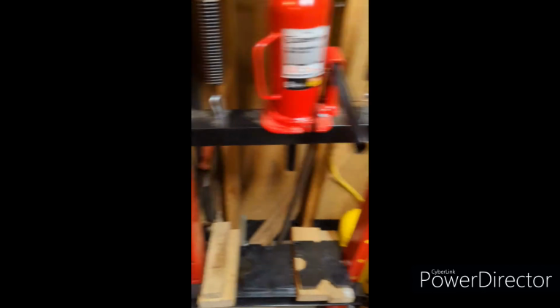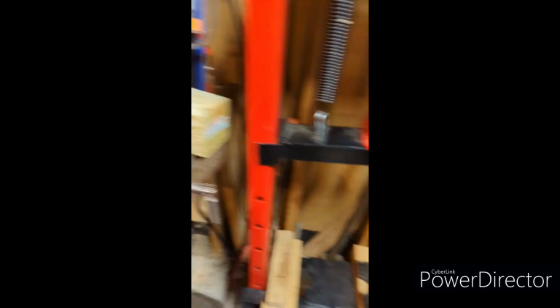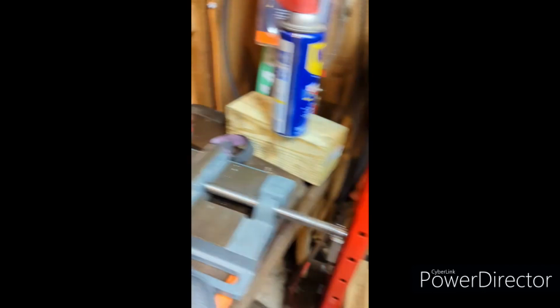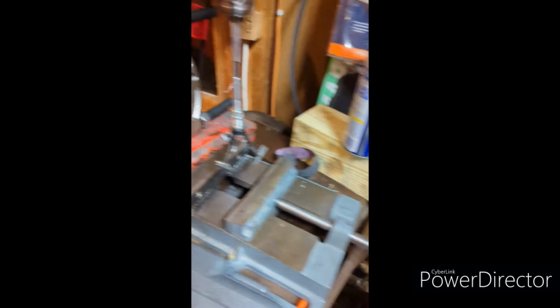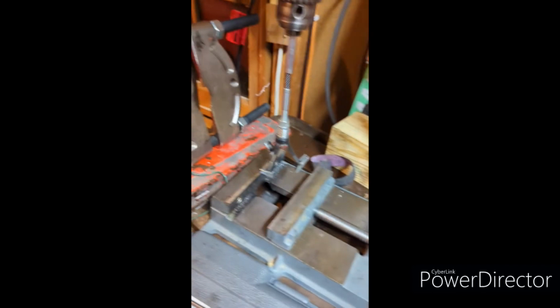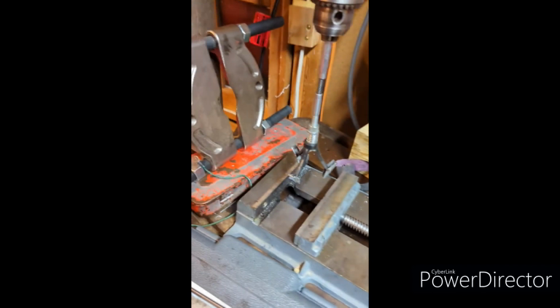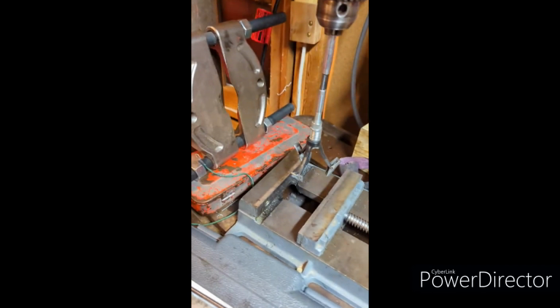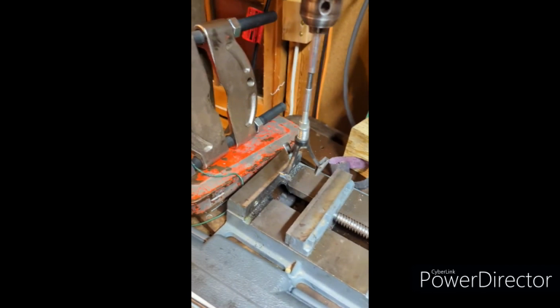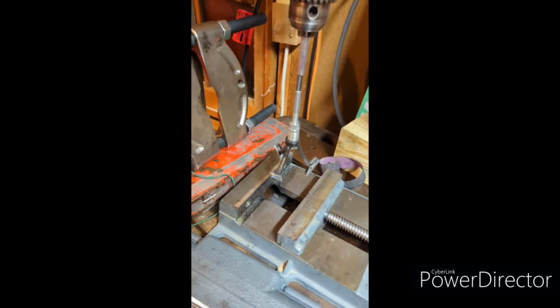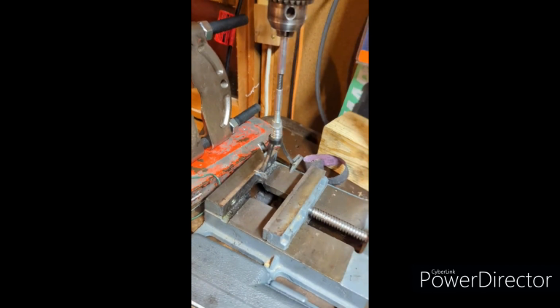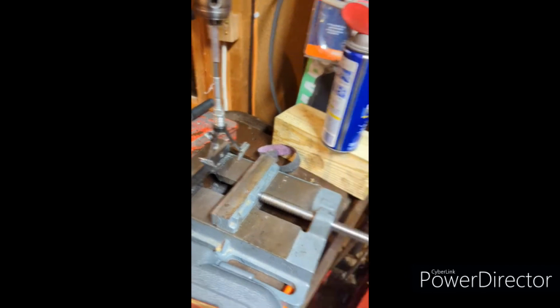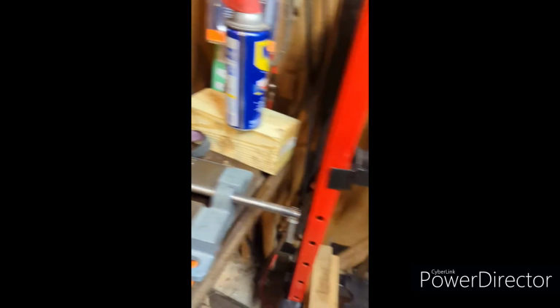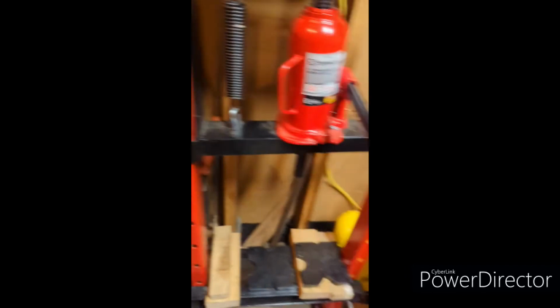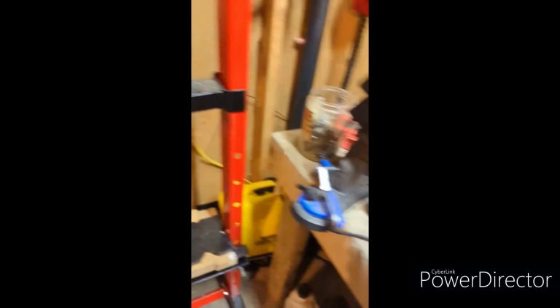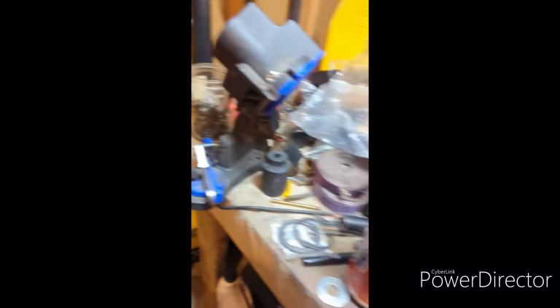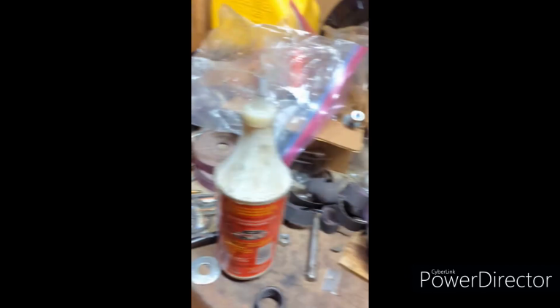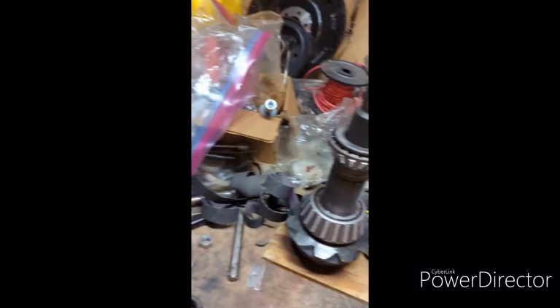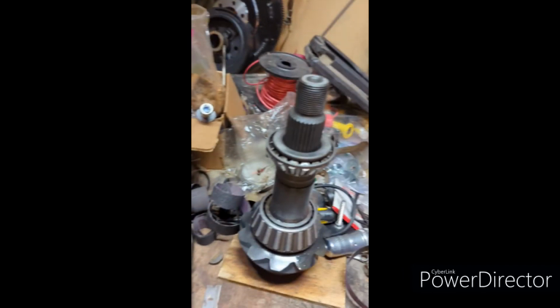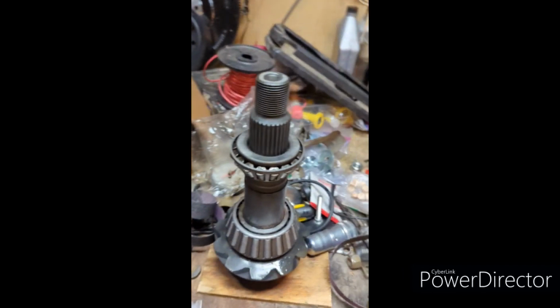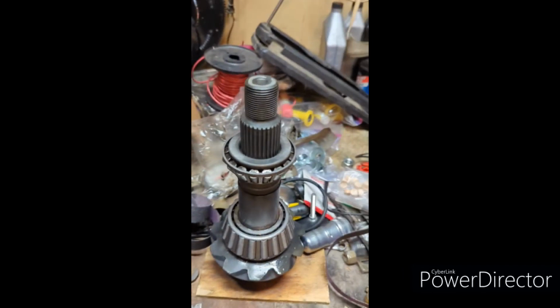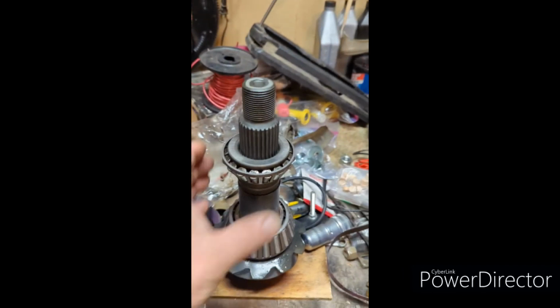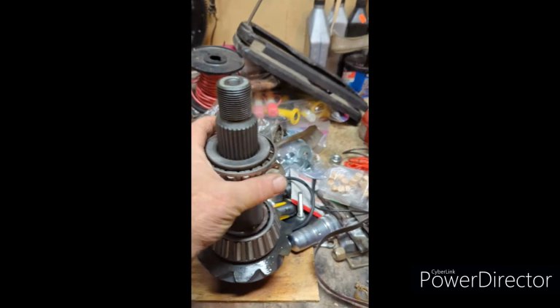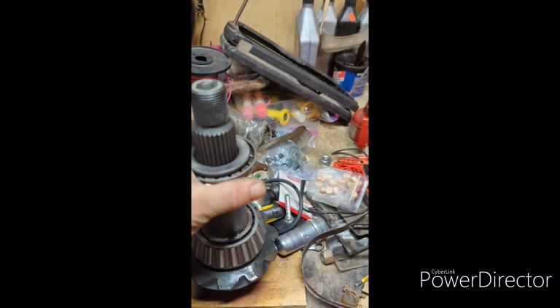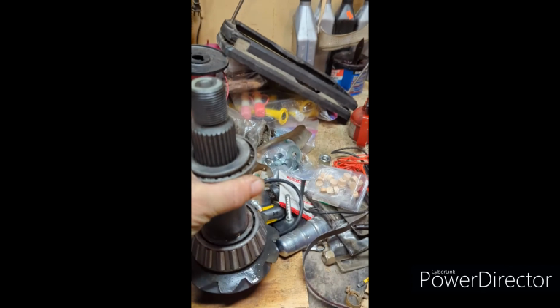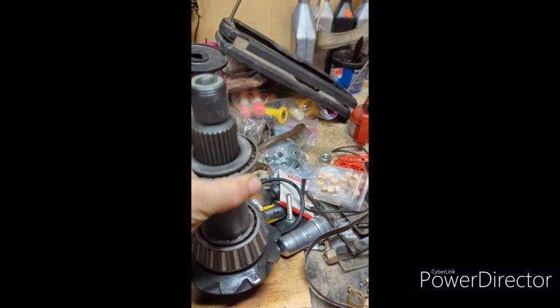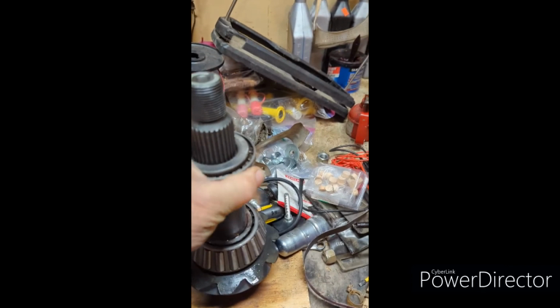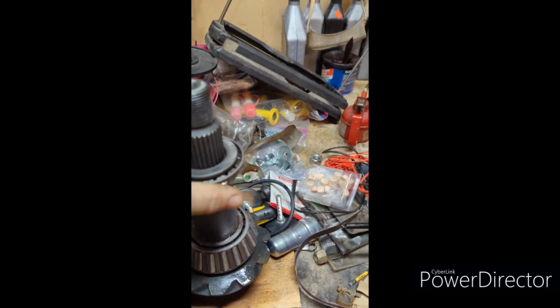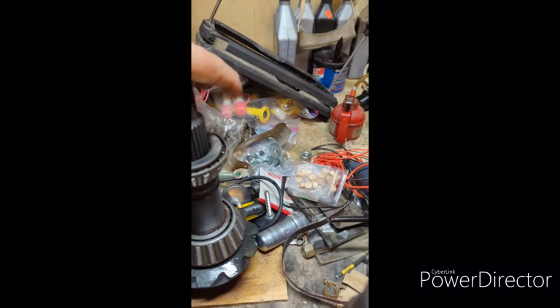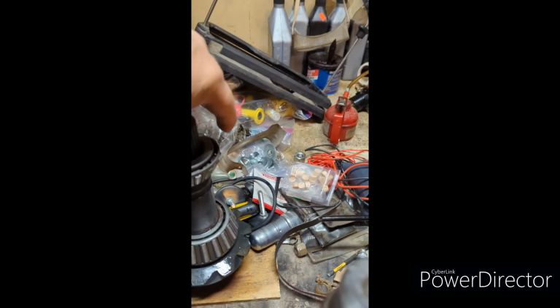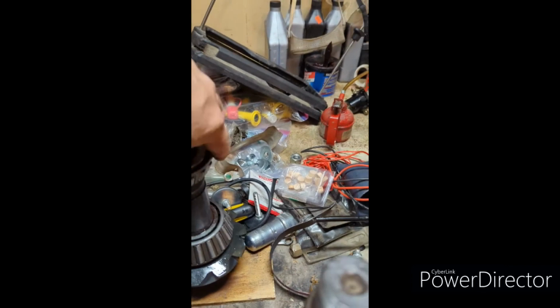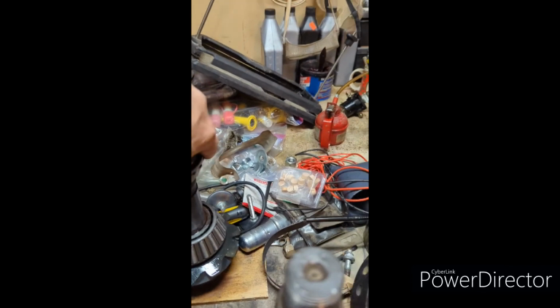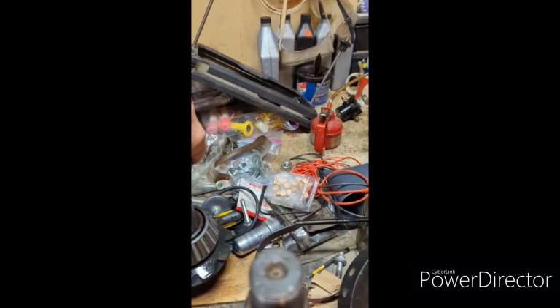I honed her out right here. Got it so she just slides on so I don't have to beat it on and off.